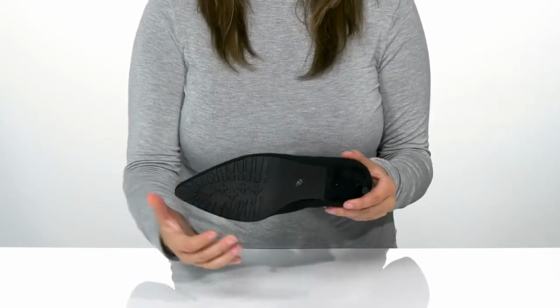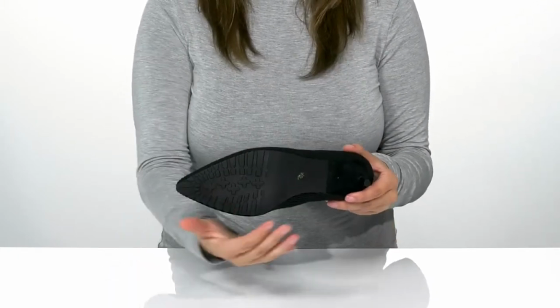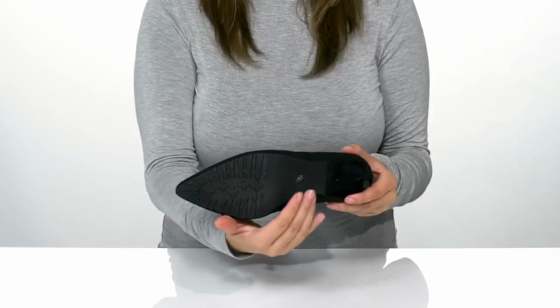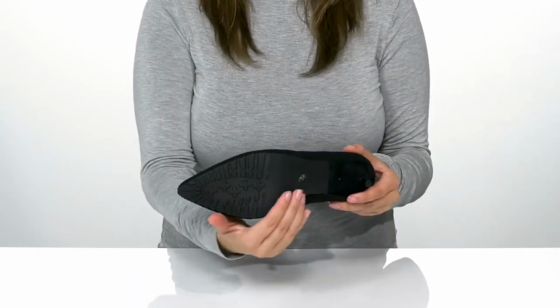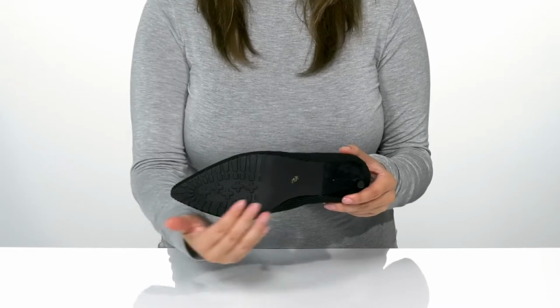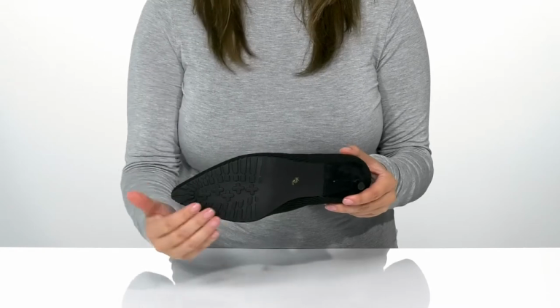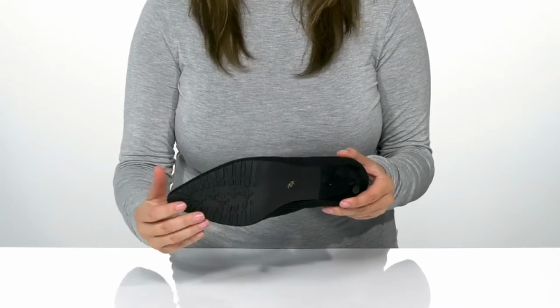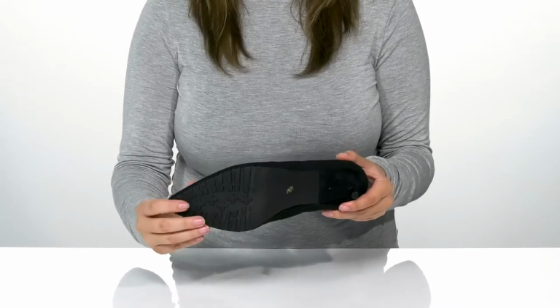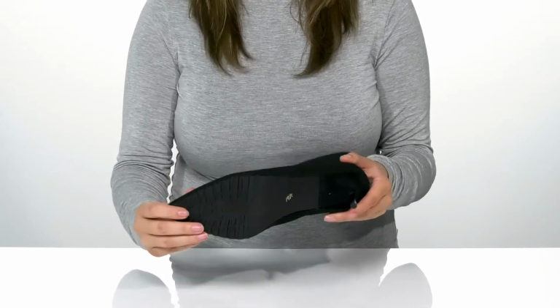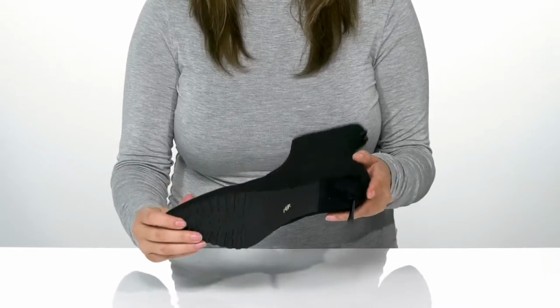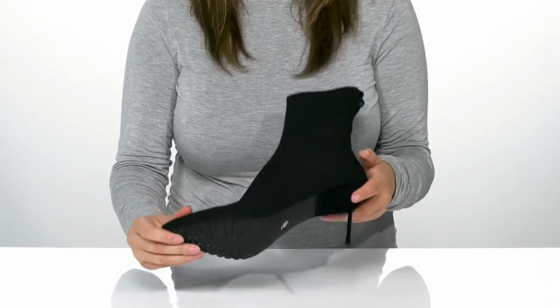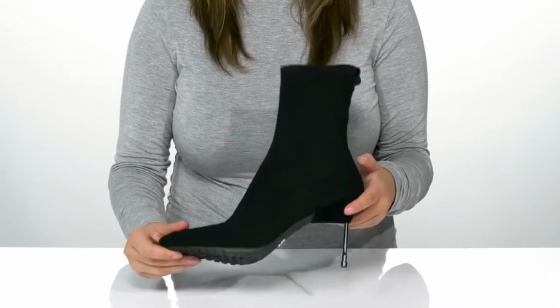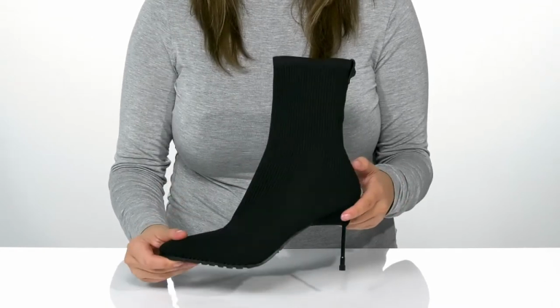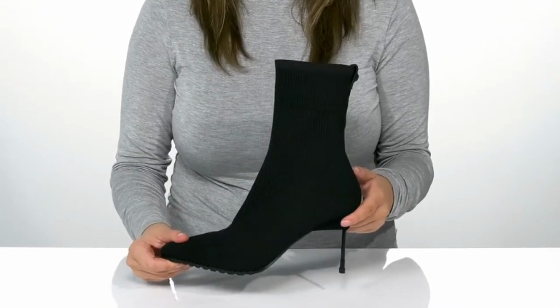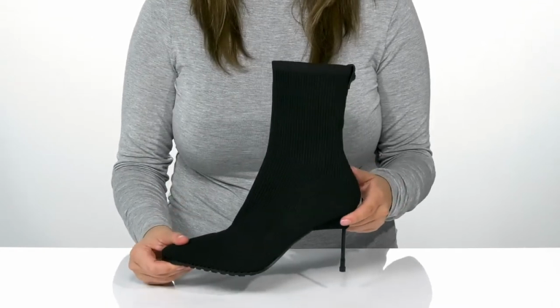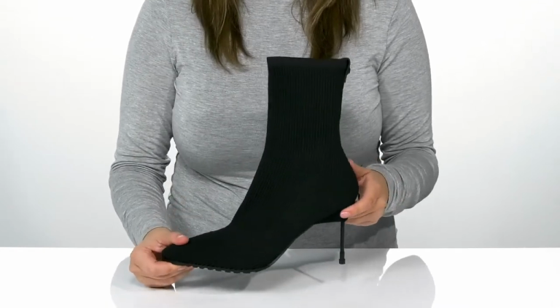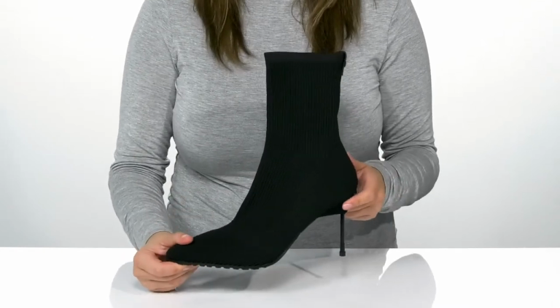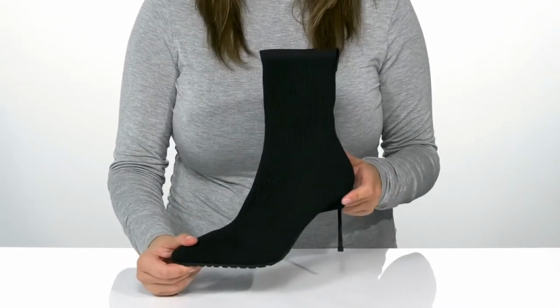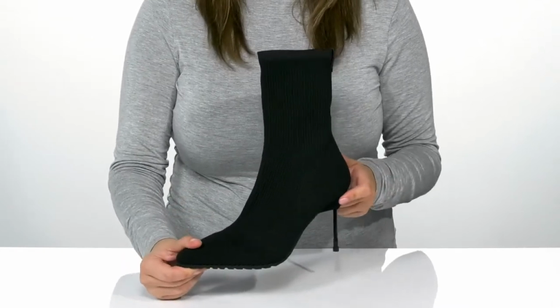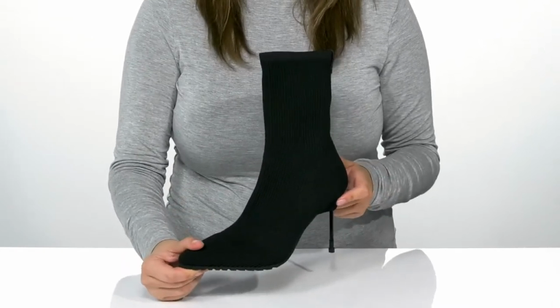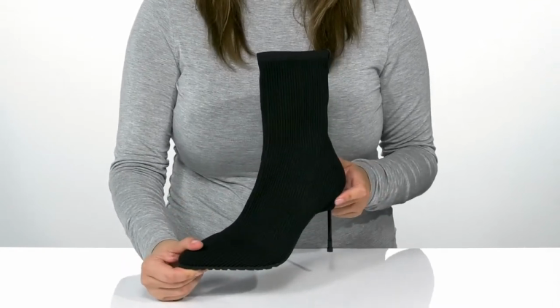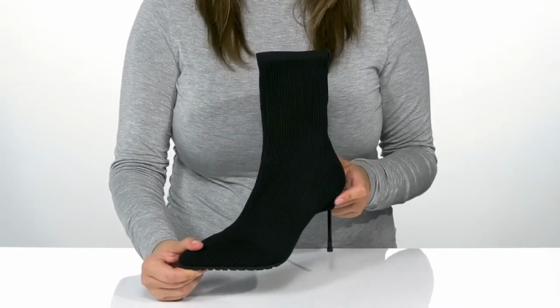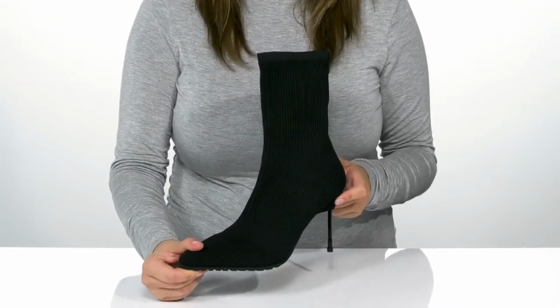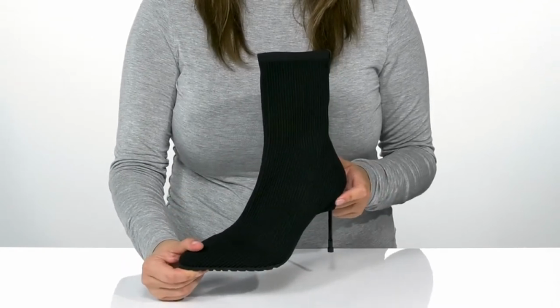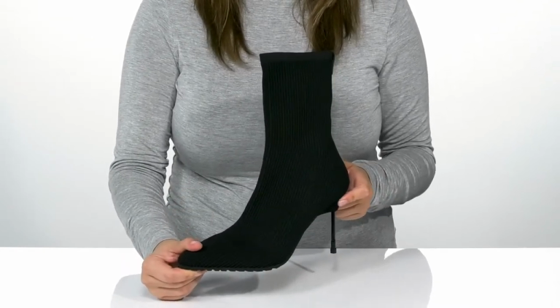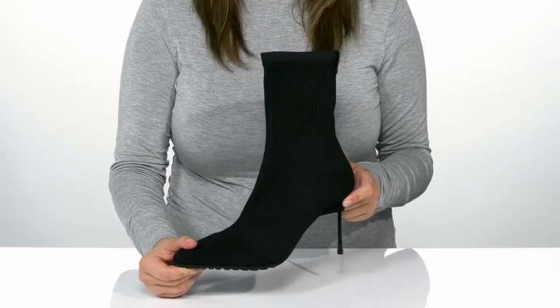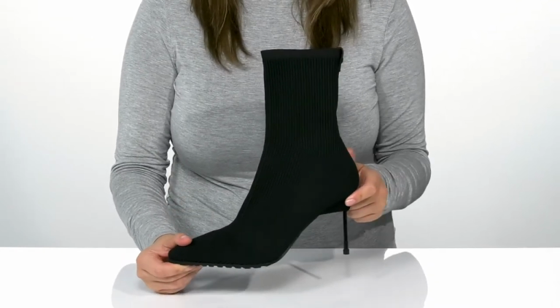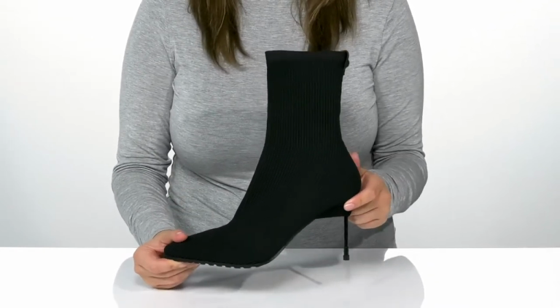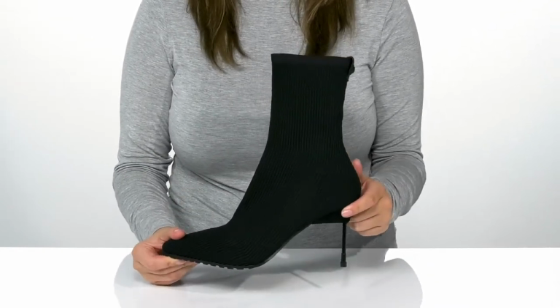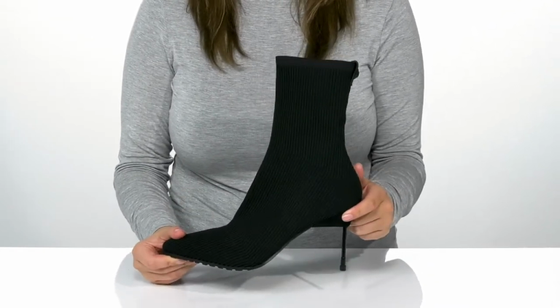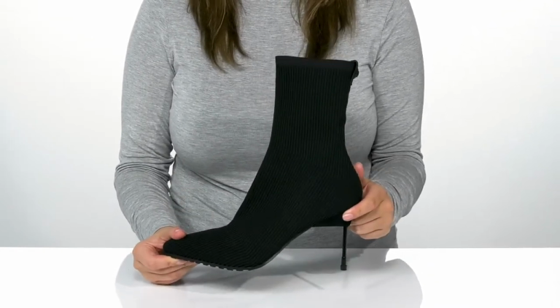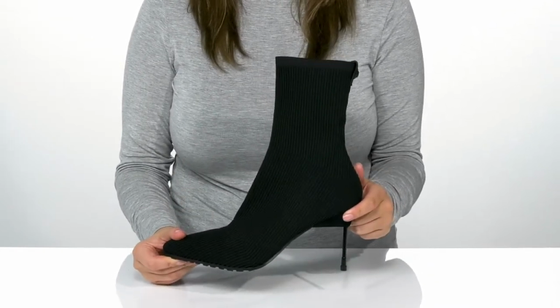Underneath is a grippy forefoot for traction, and I think these would pair very well with a fitted dress.